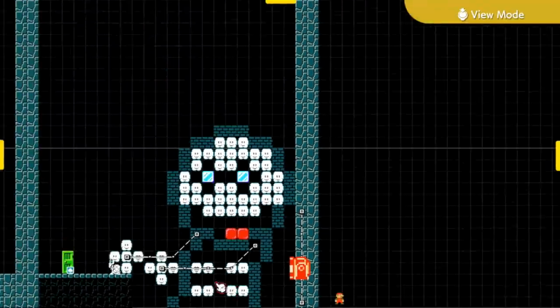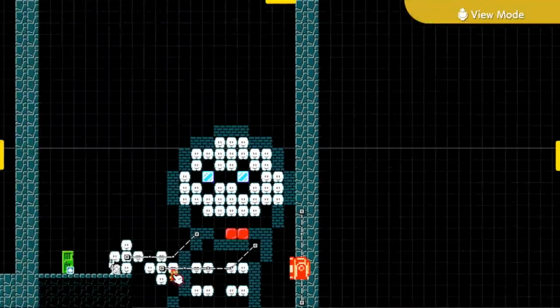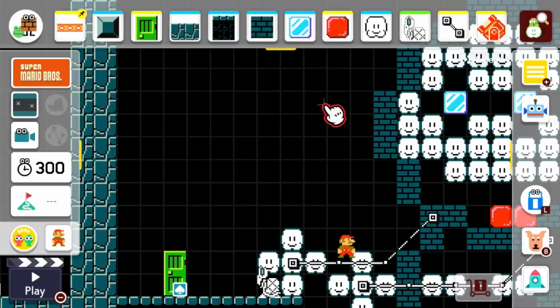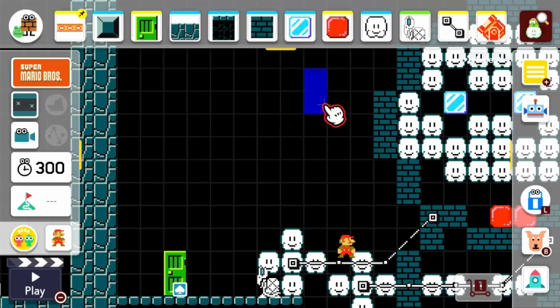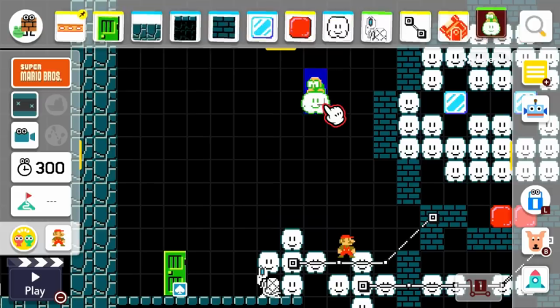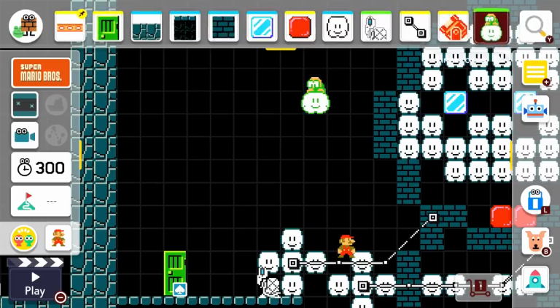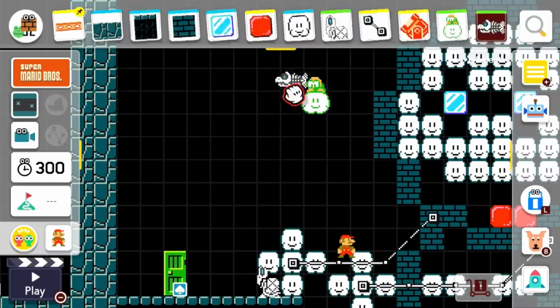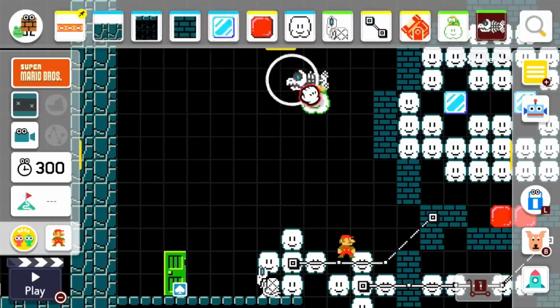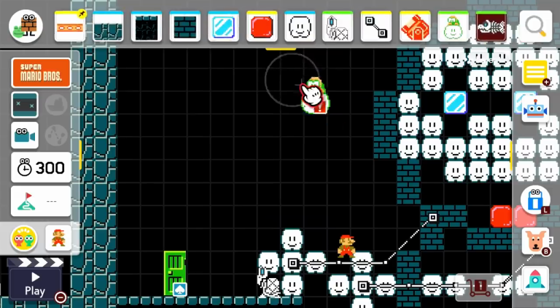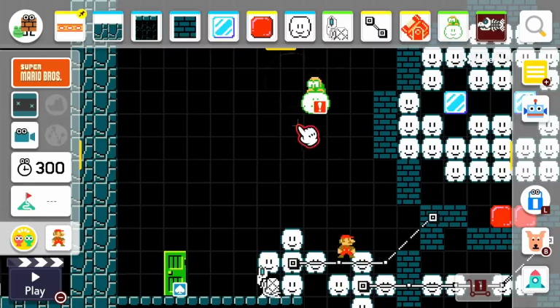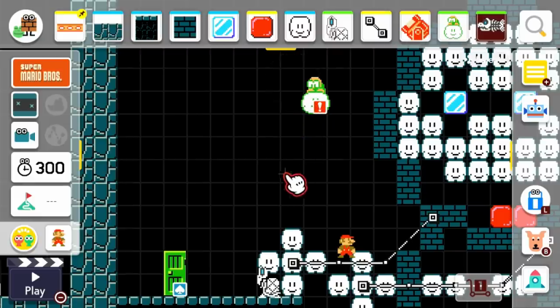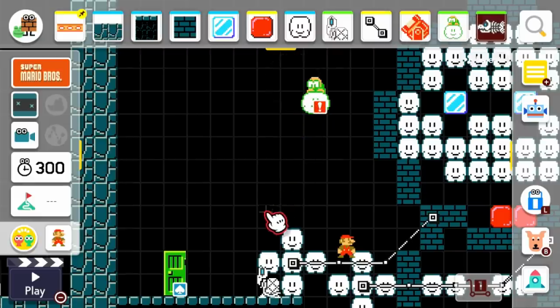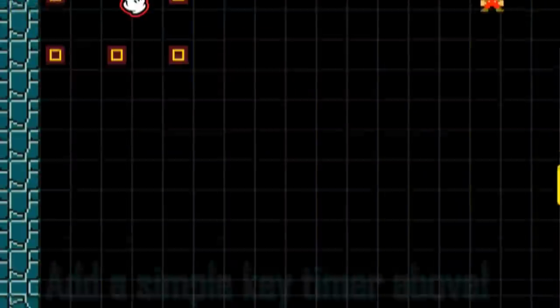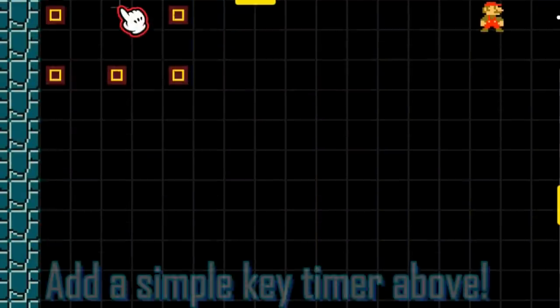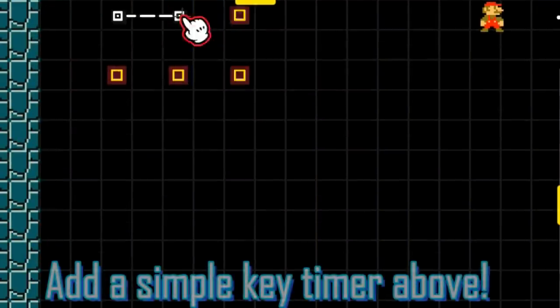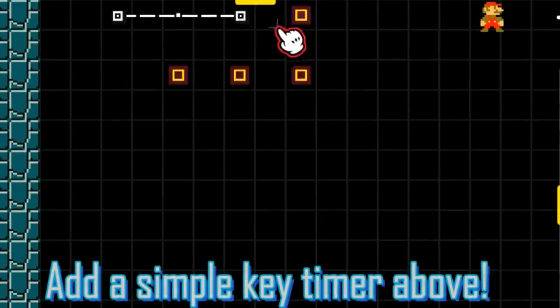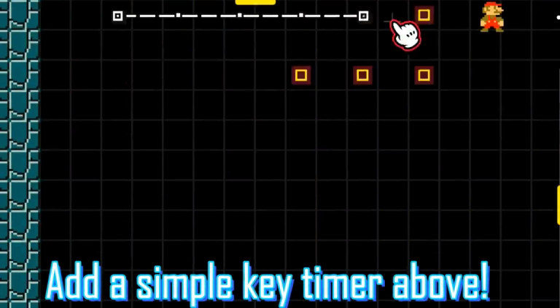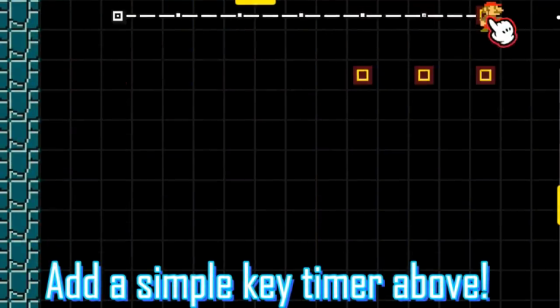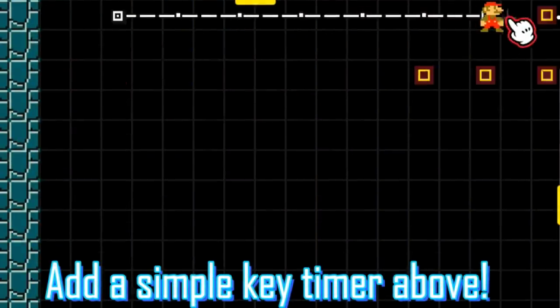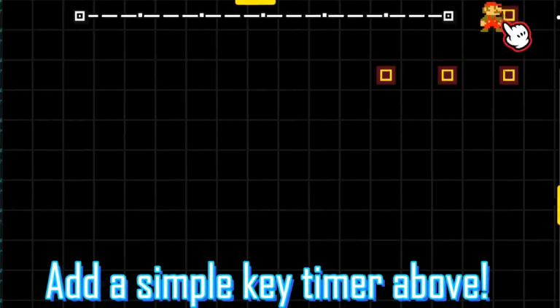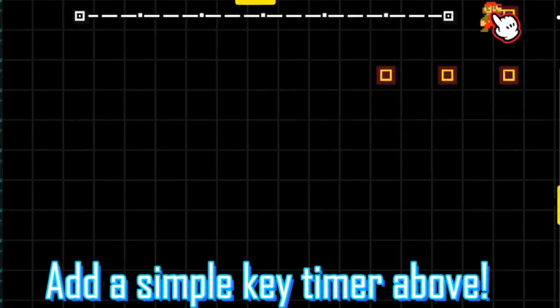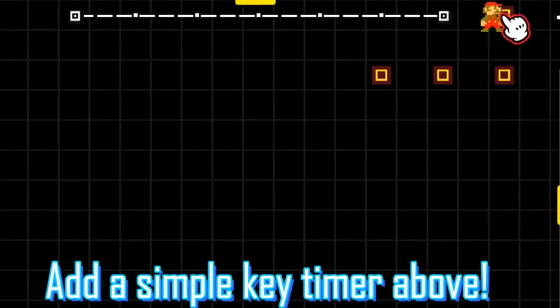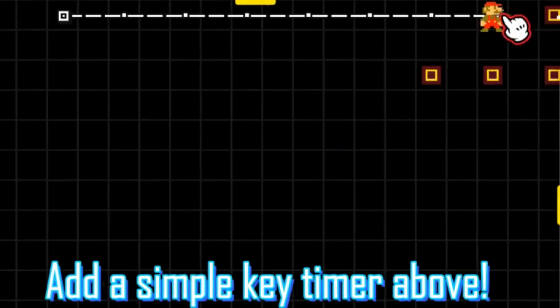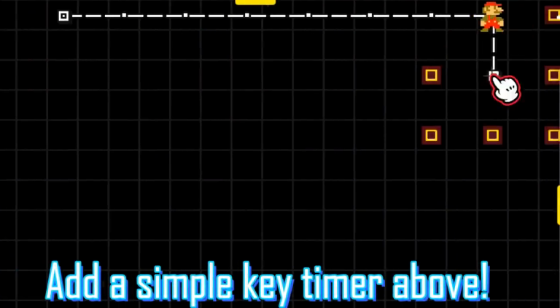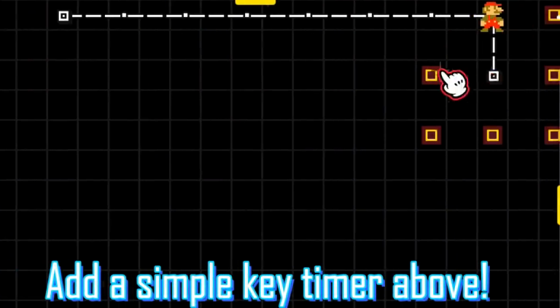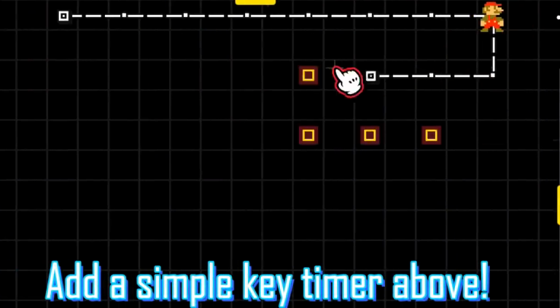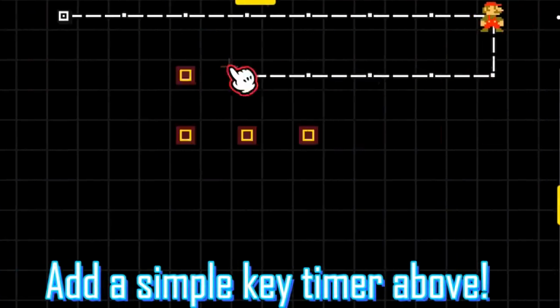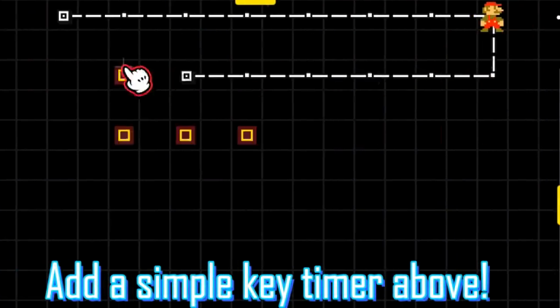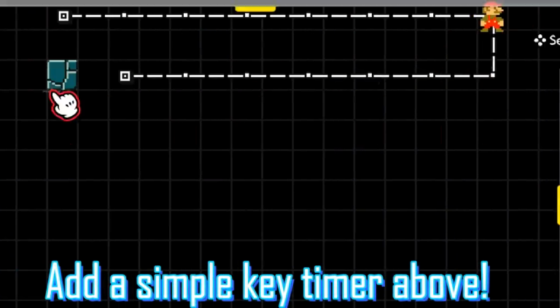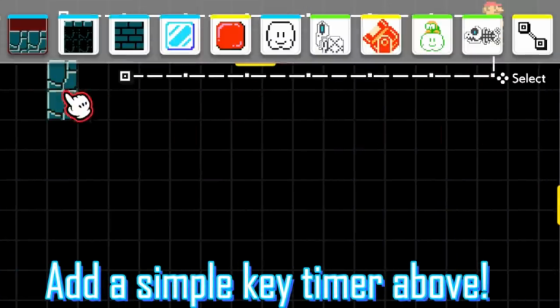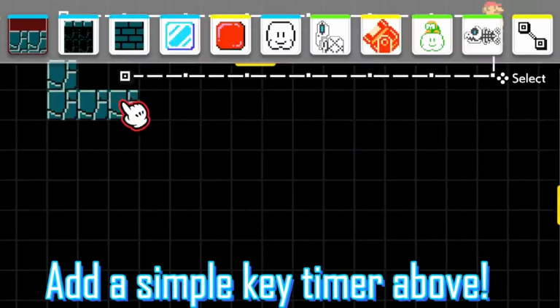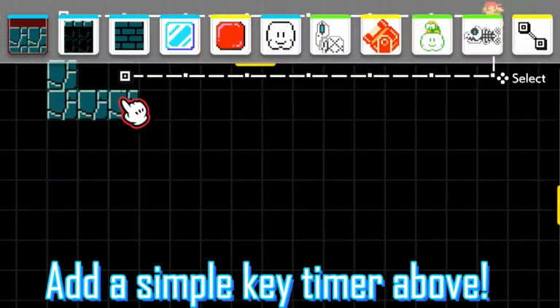Place a Lakitu that shoots fish bones above. Higher above, add a key timer using a Muncher and a Goomba.